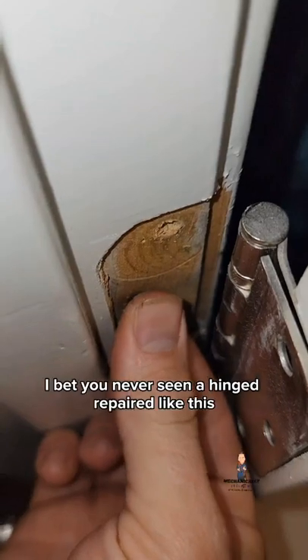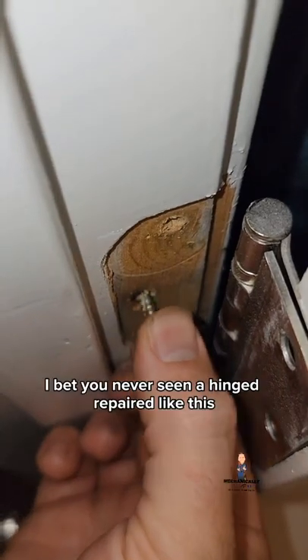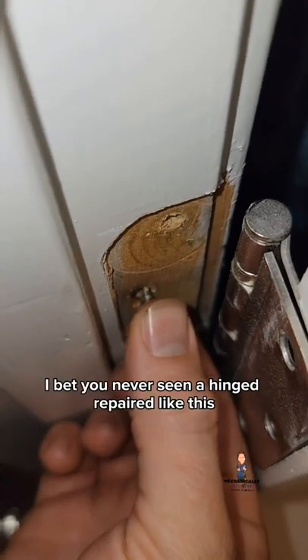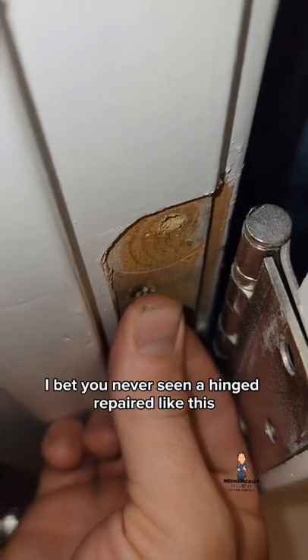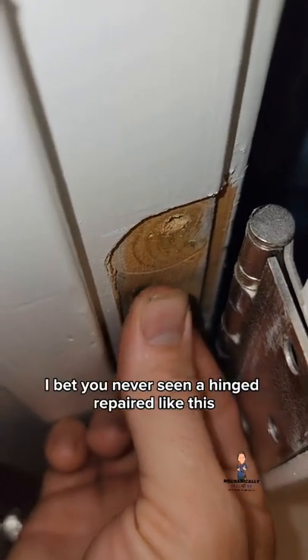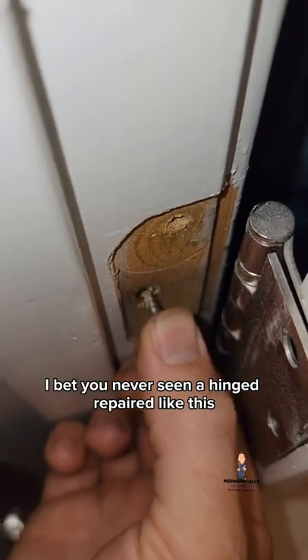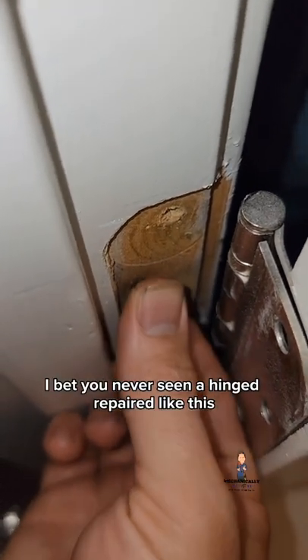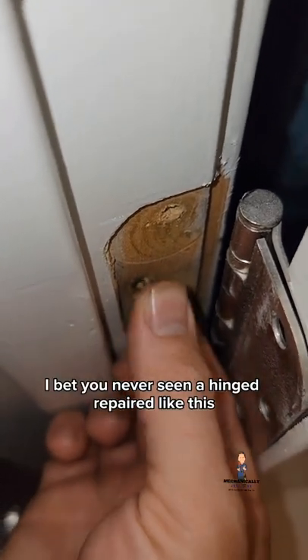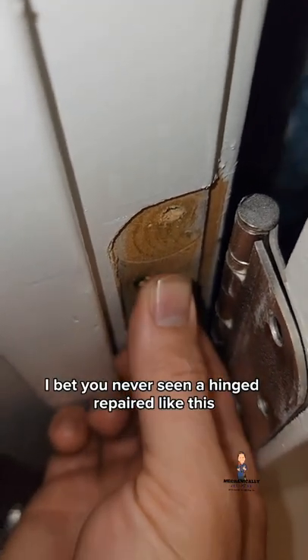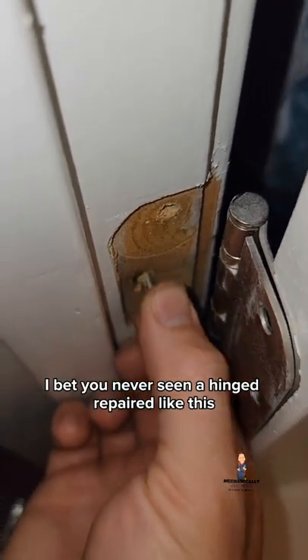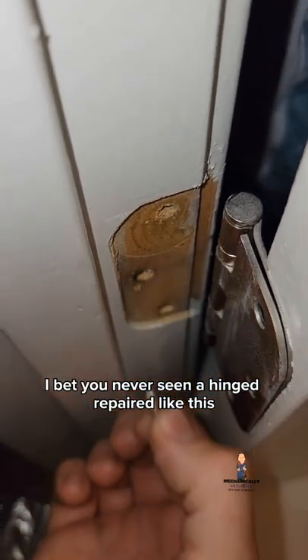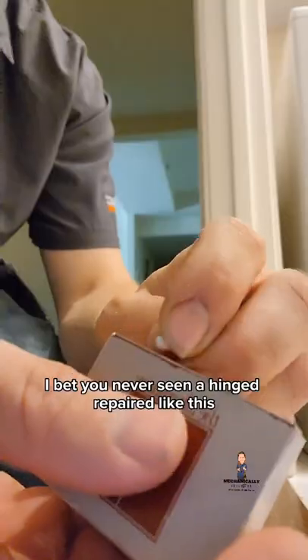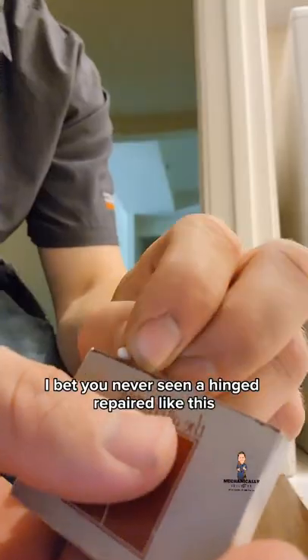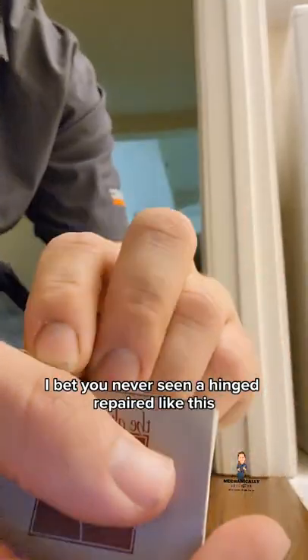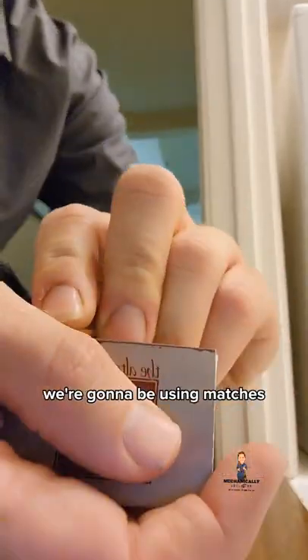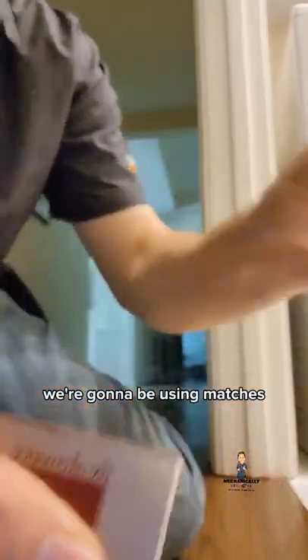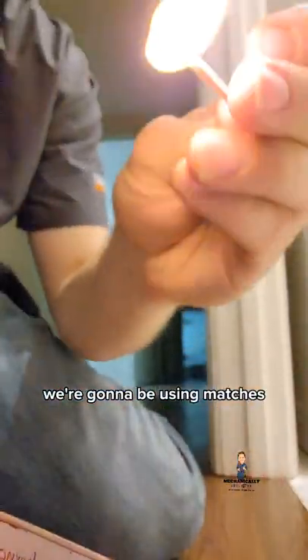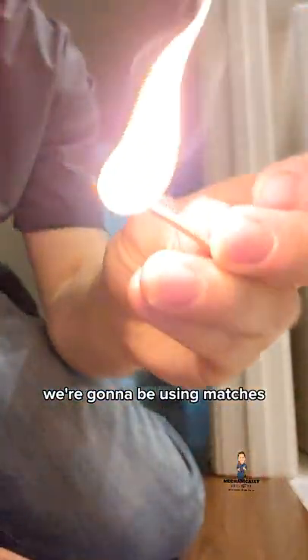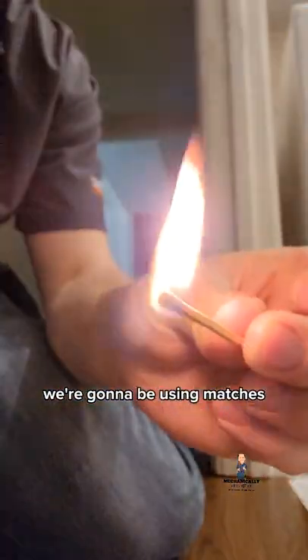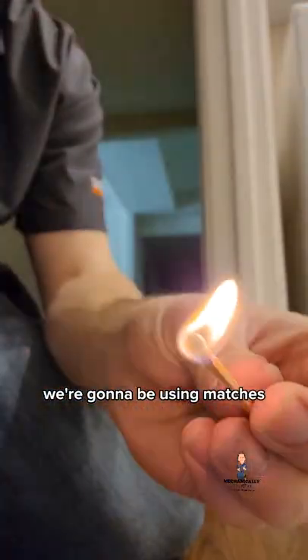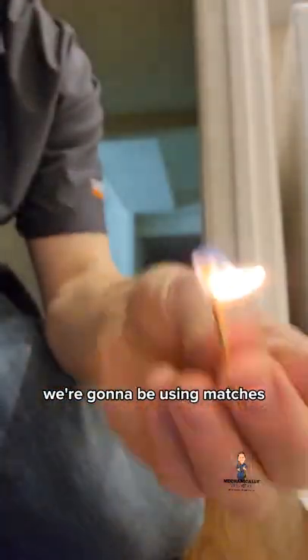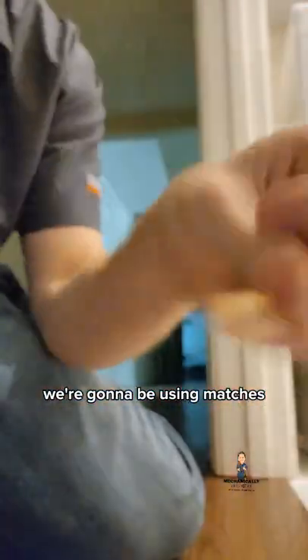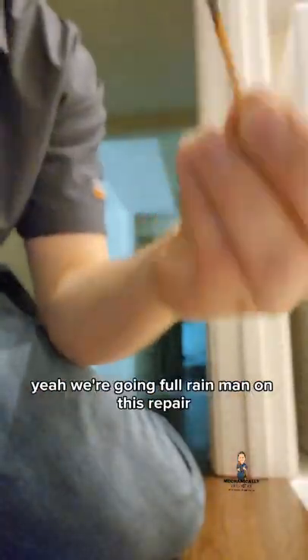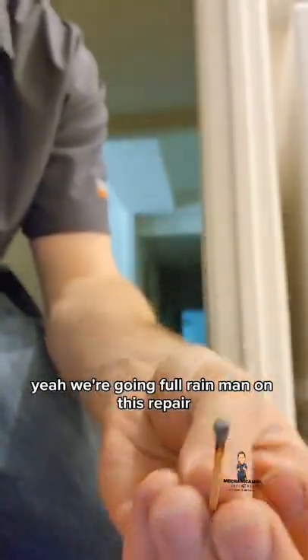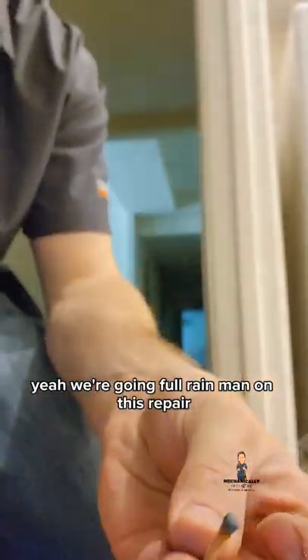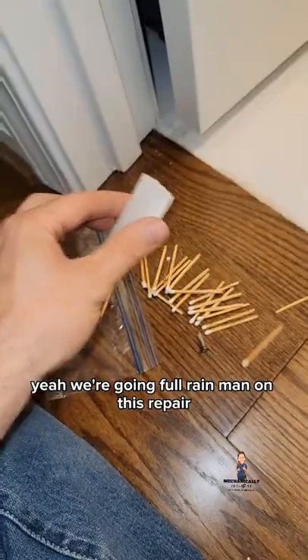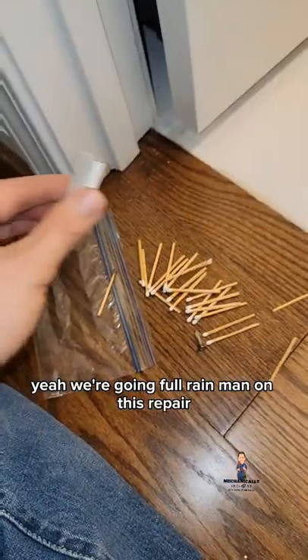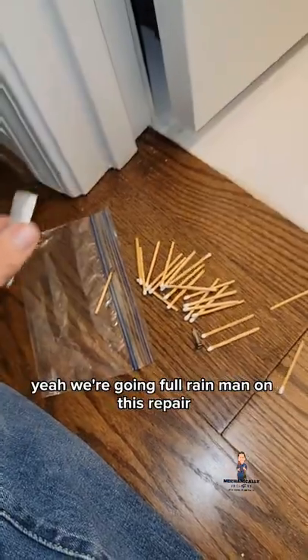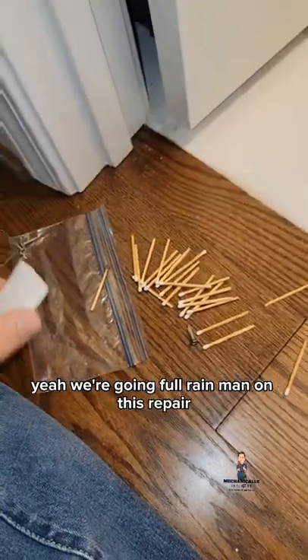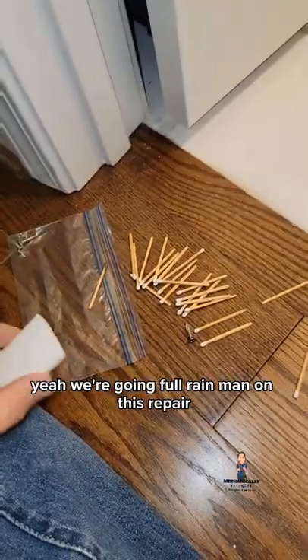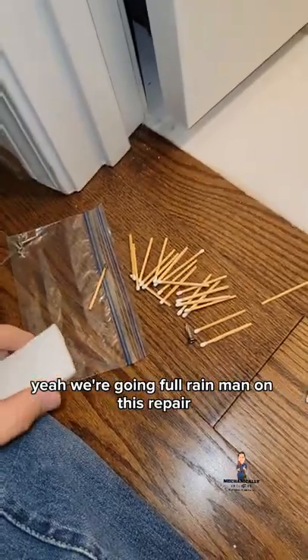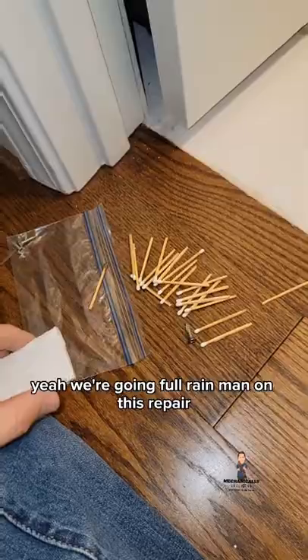I bet you've never seen the hinge repaired like this. We're going to be using matches. We're going full Rain Man on this repair.